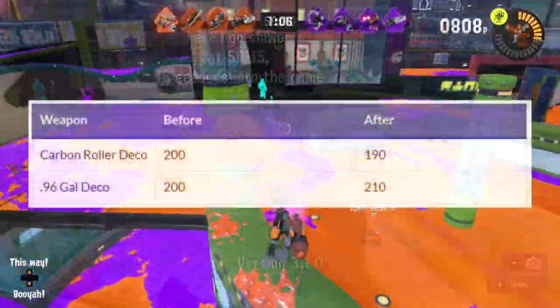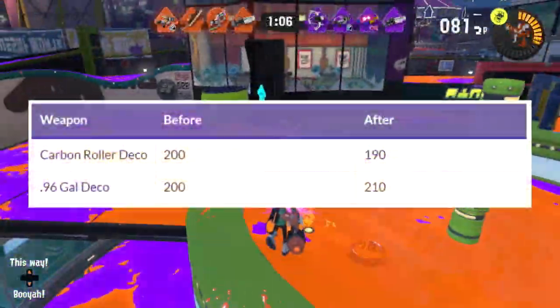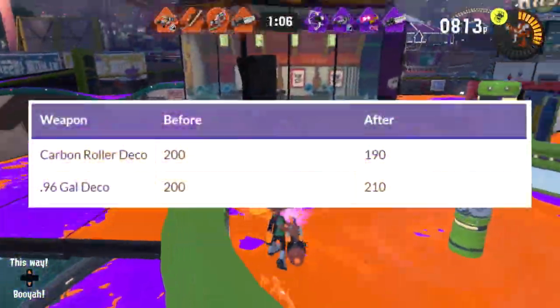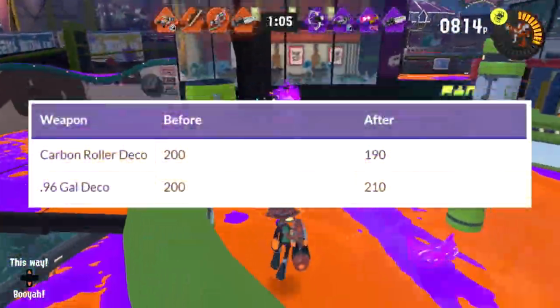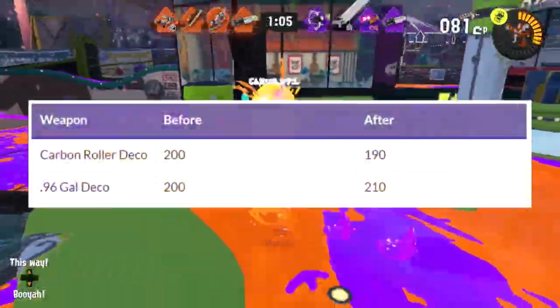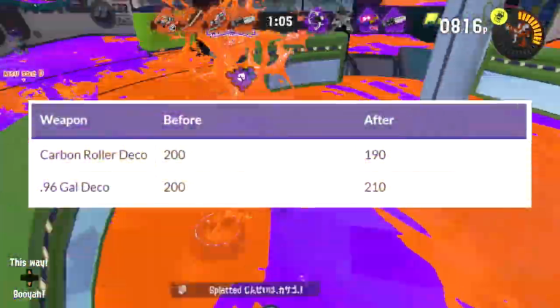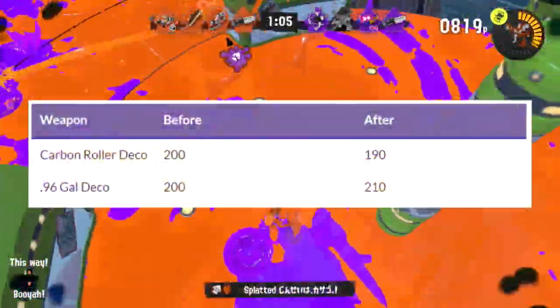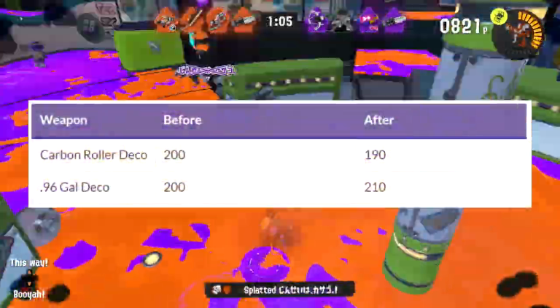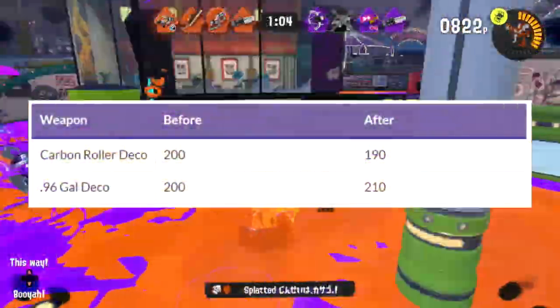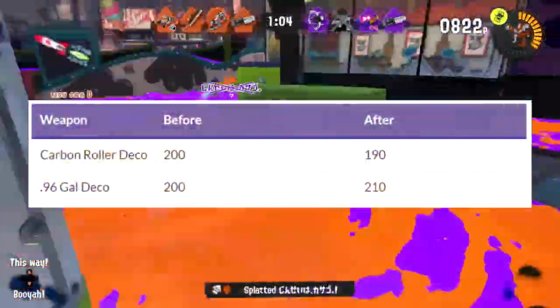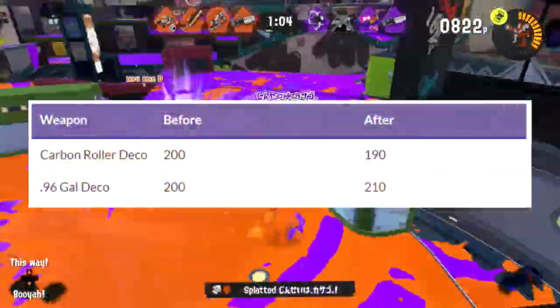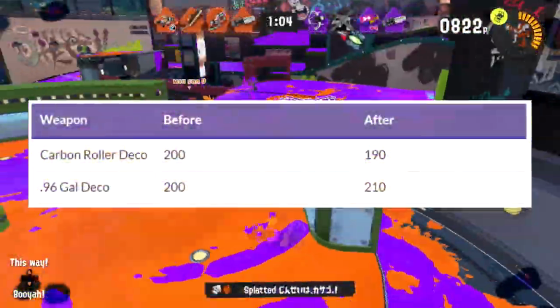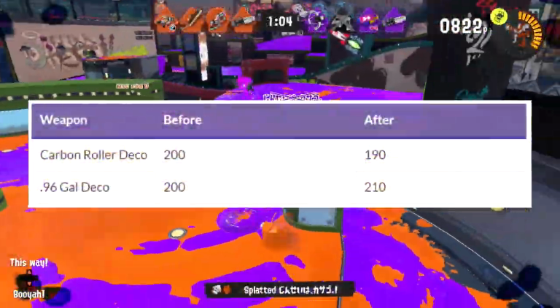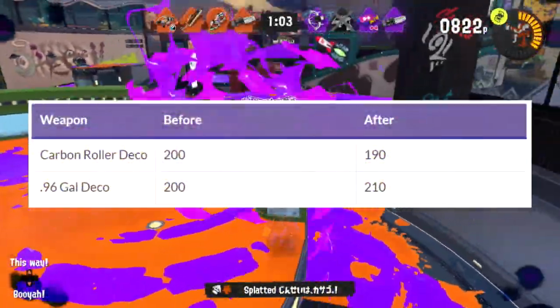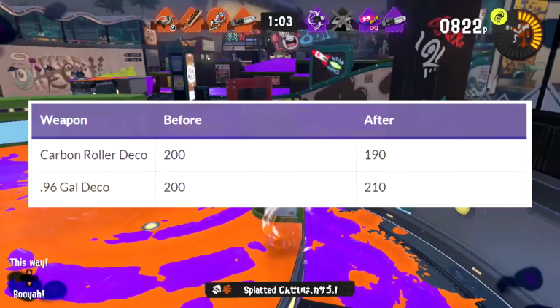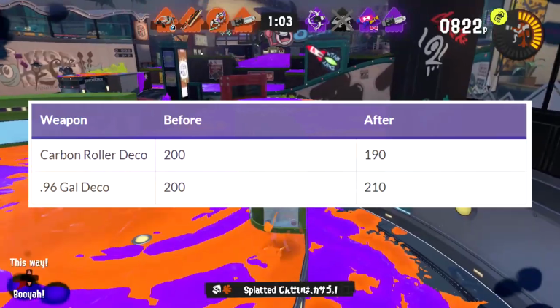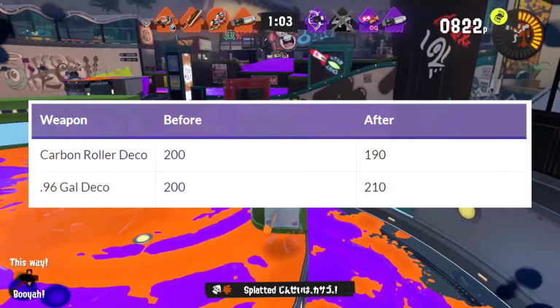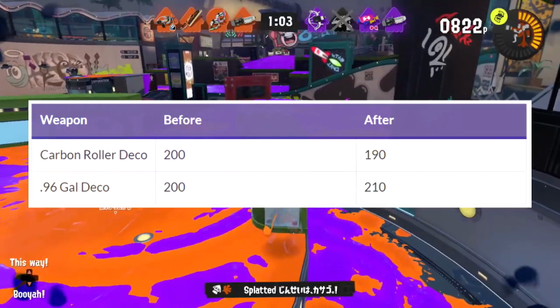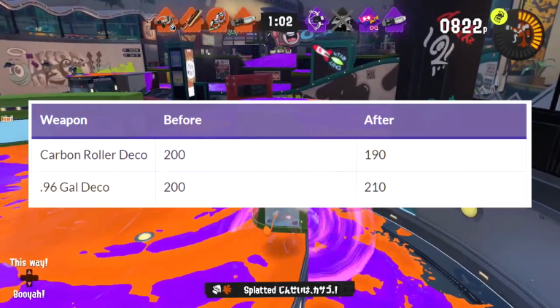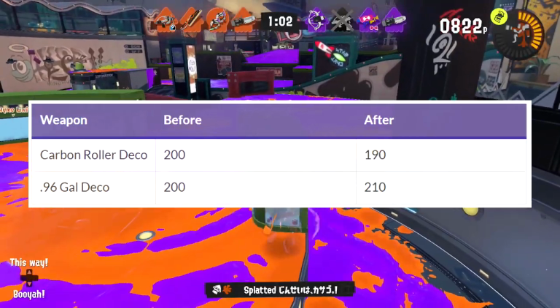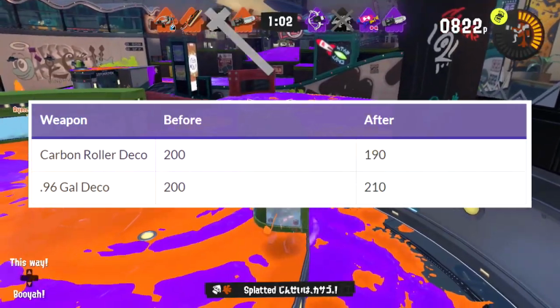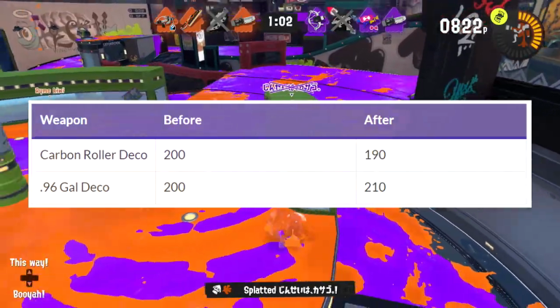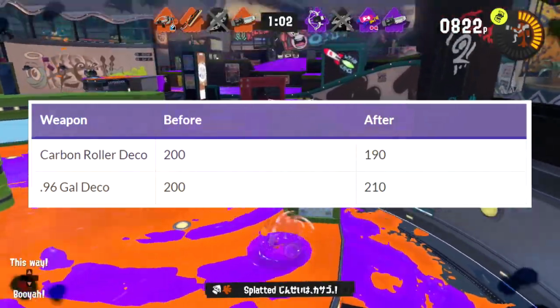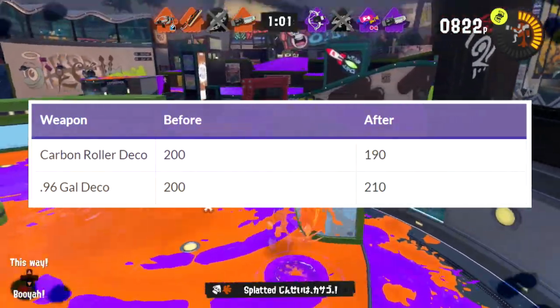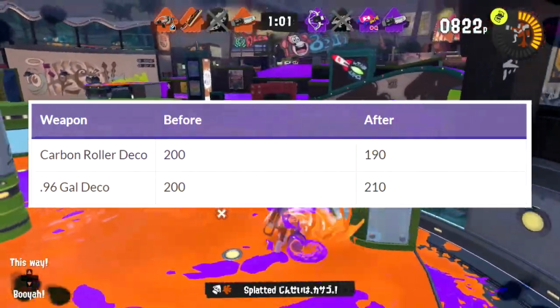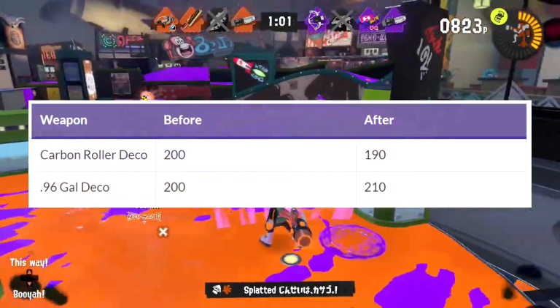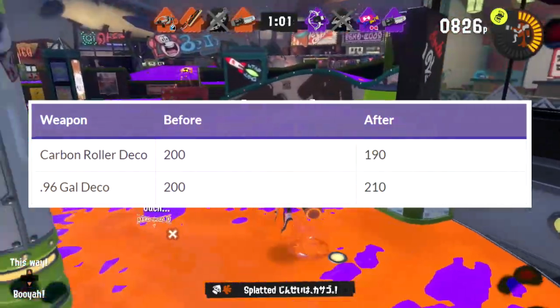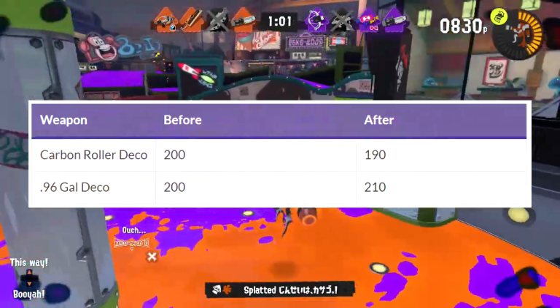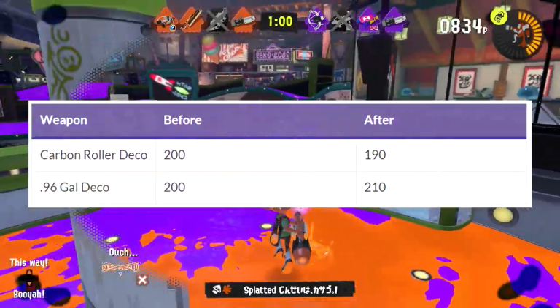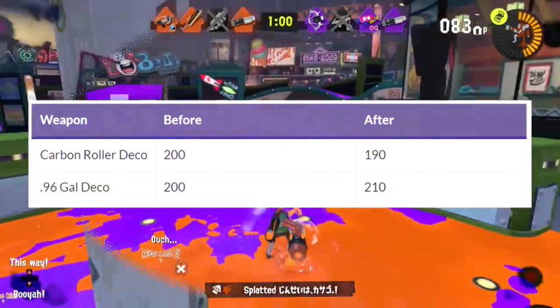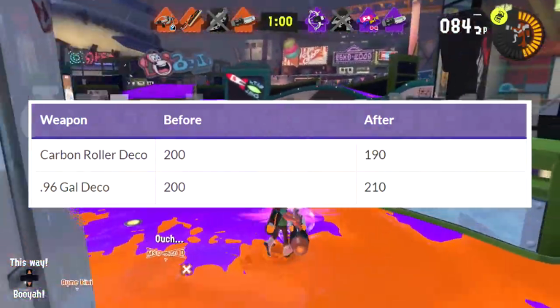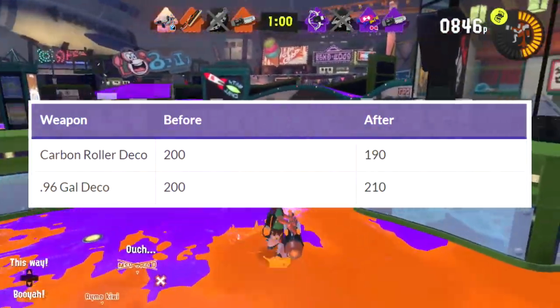For special points, the Carbon Roller Deco has been decreased from 220 to 210, and the .96 Deco has been increased from 200 to 210.